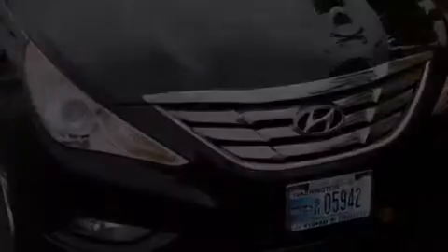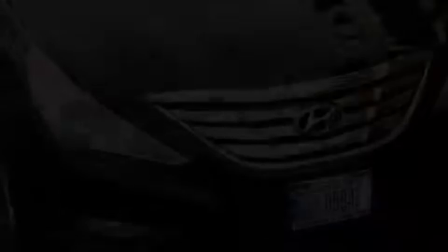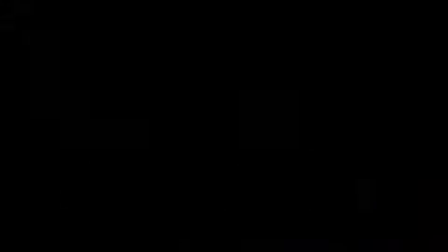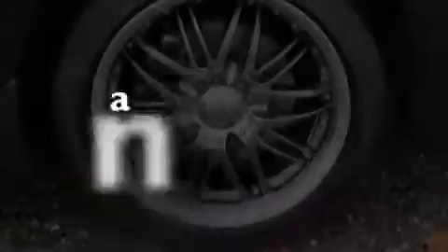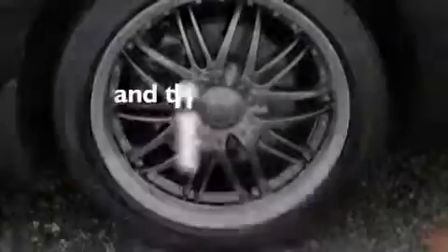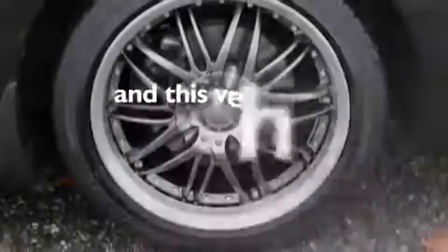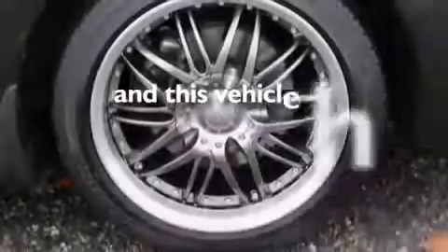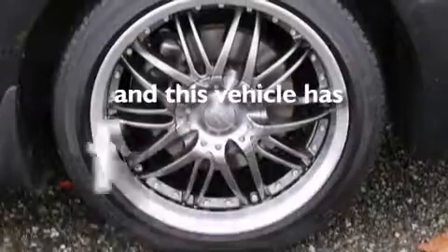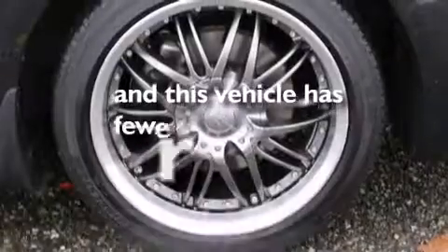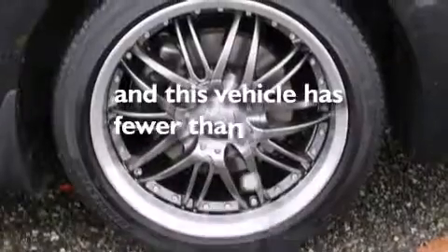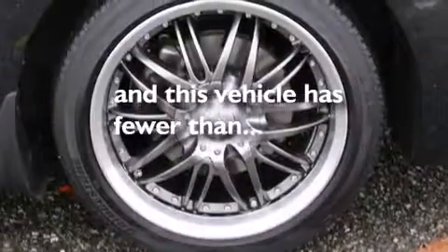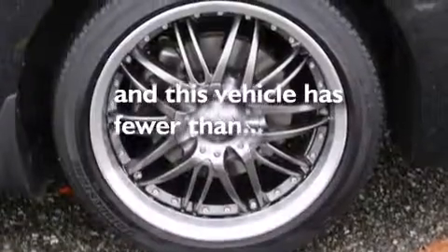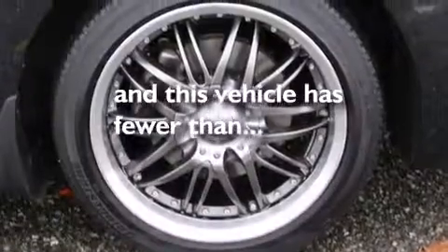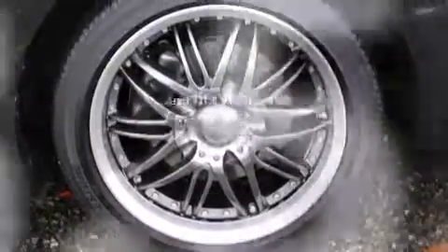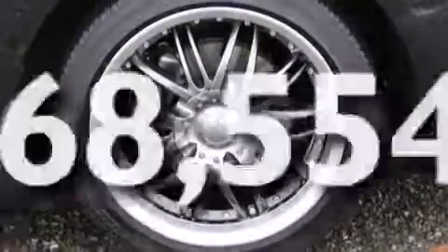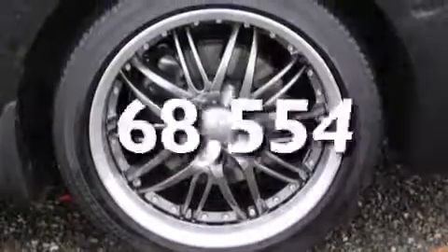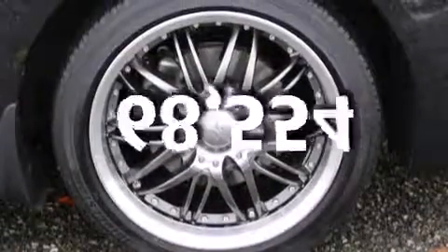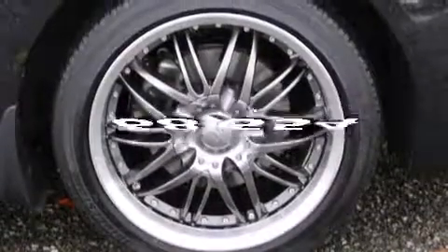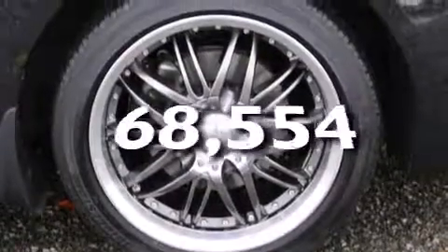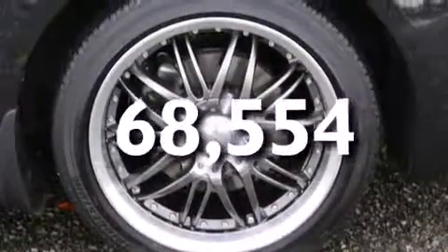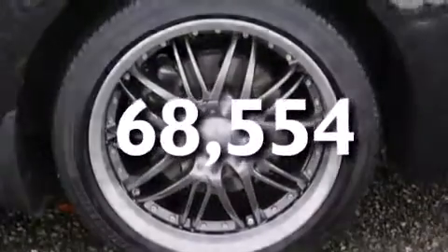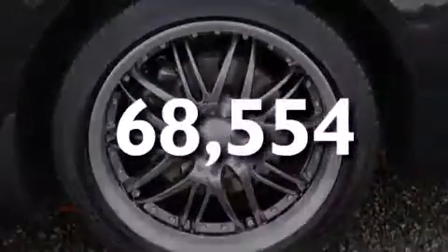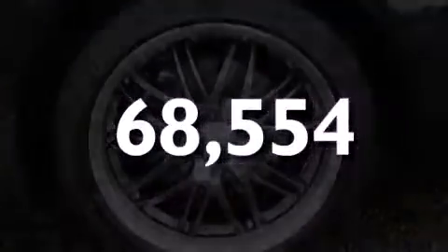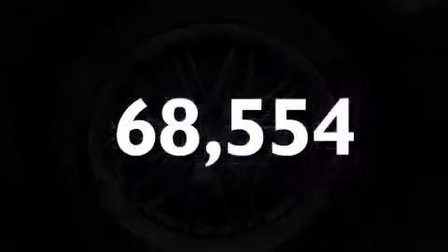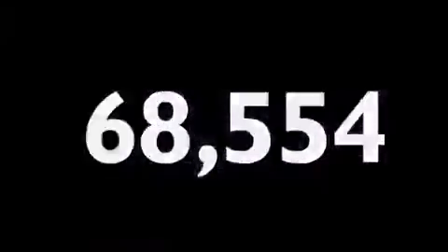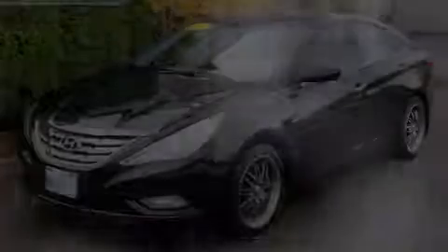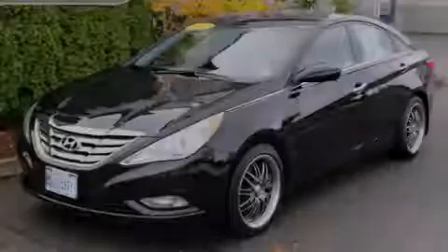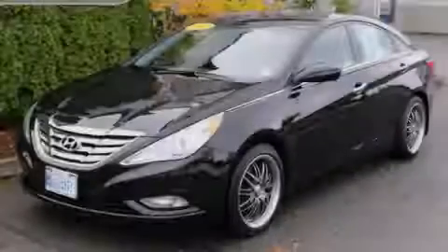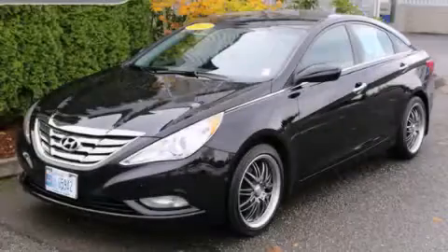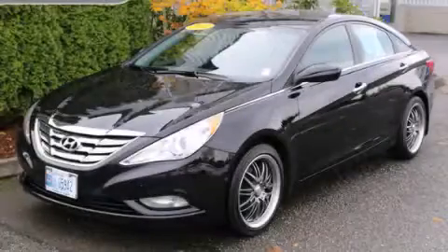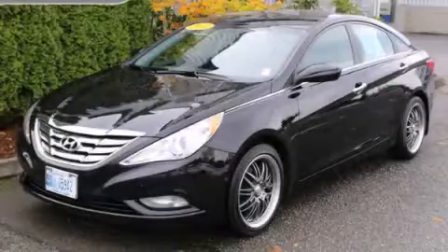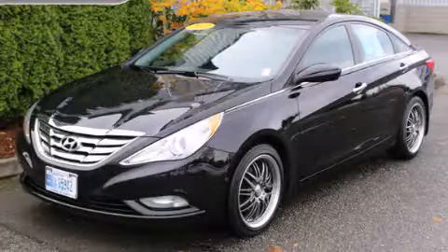This vehicle has fewer than 69,000 miles on the odometer. Stop by today and test drive this vehicle for yourself.